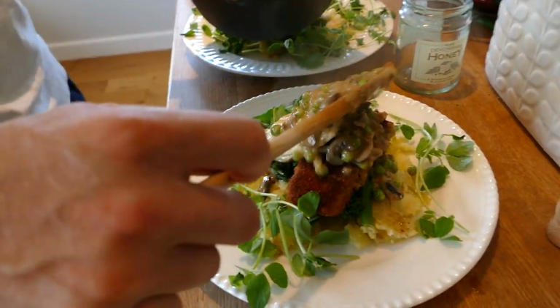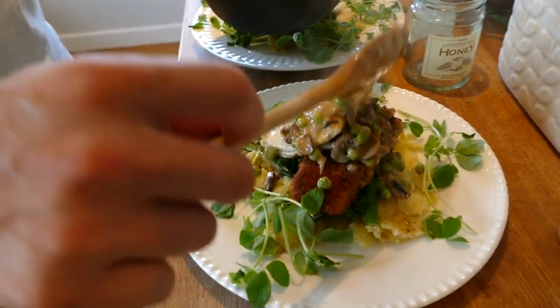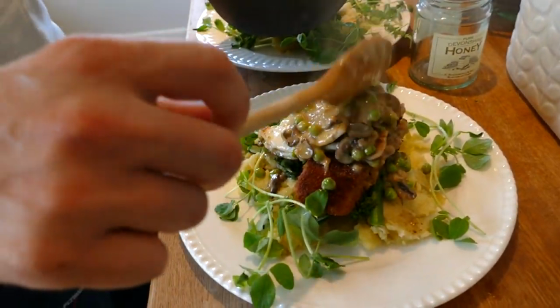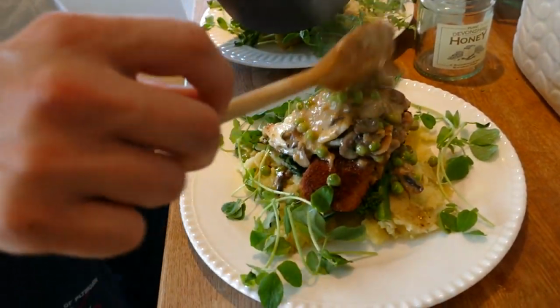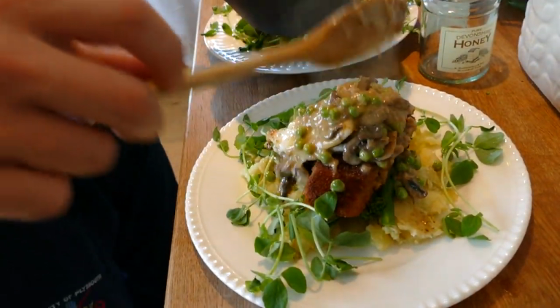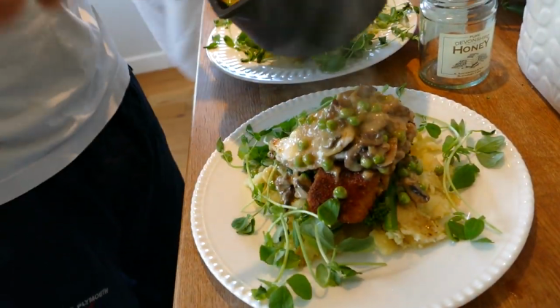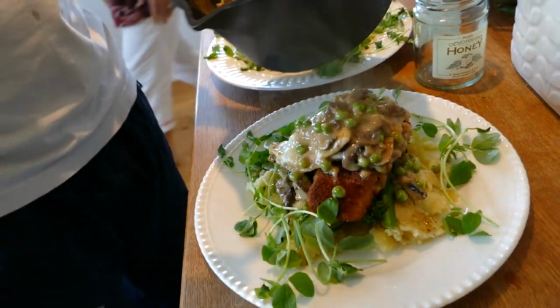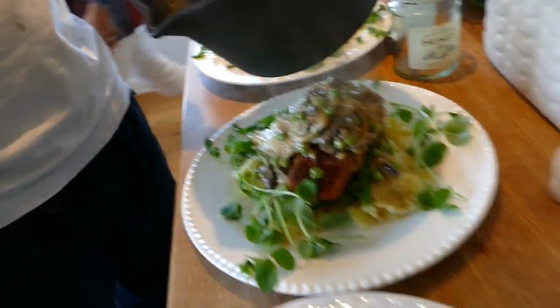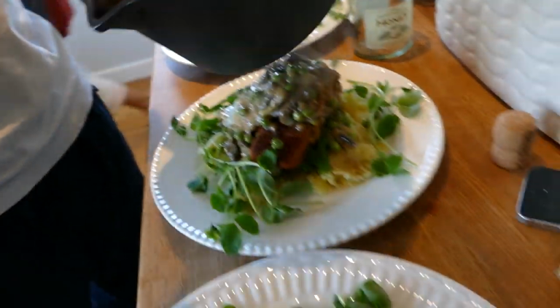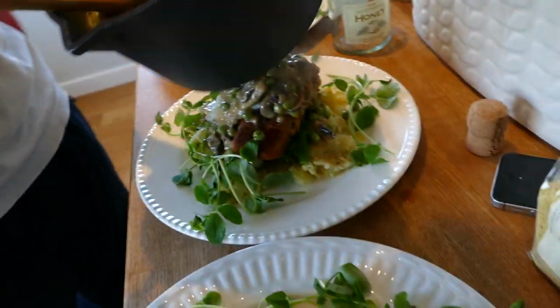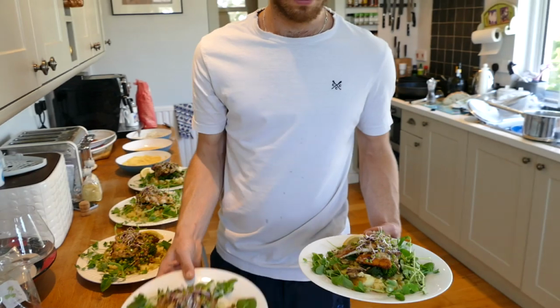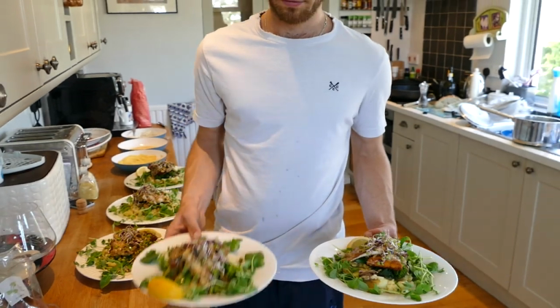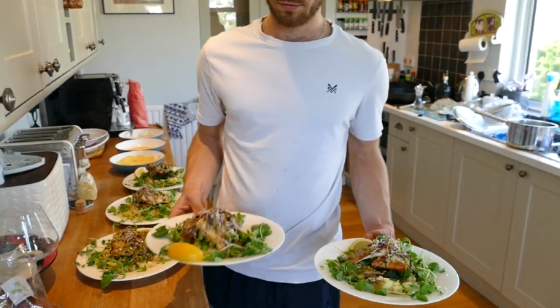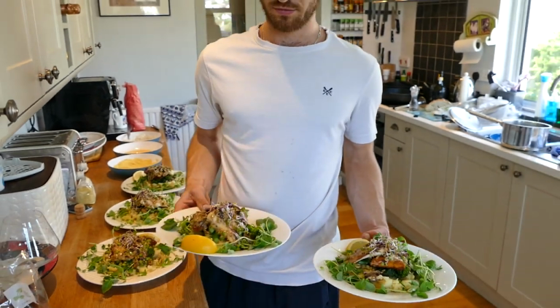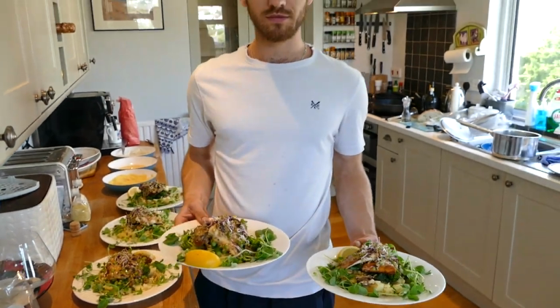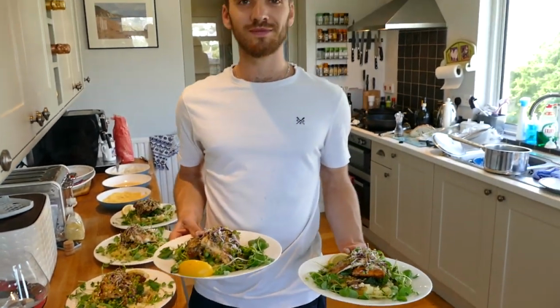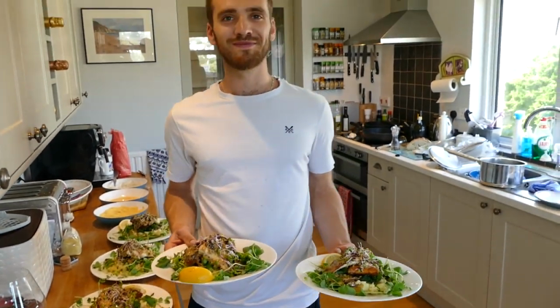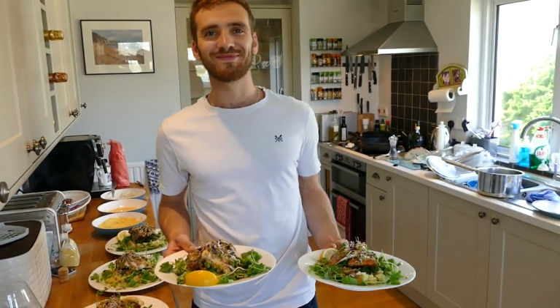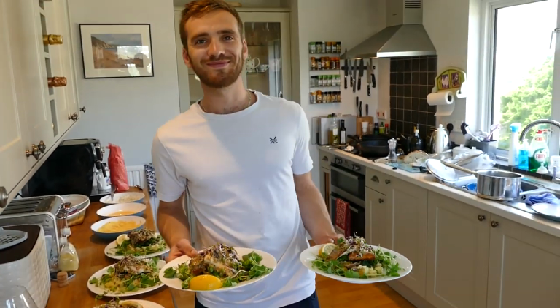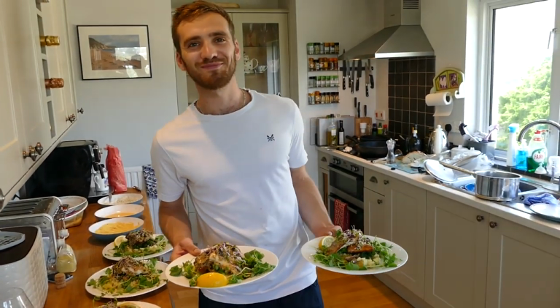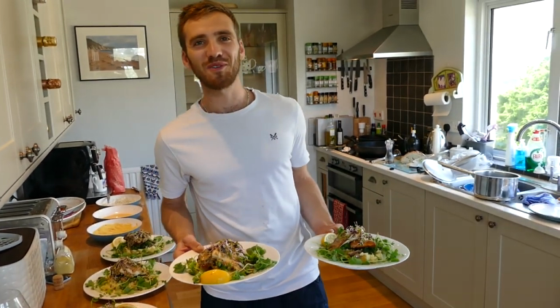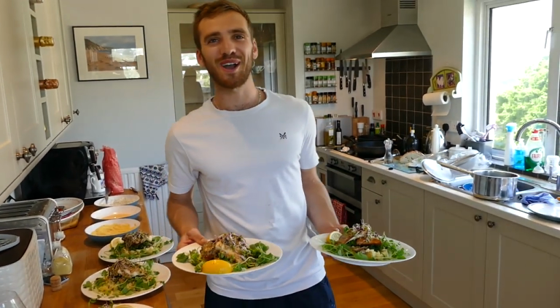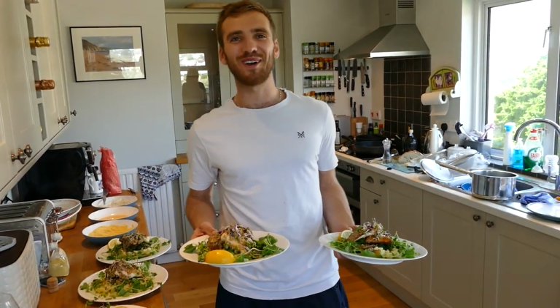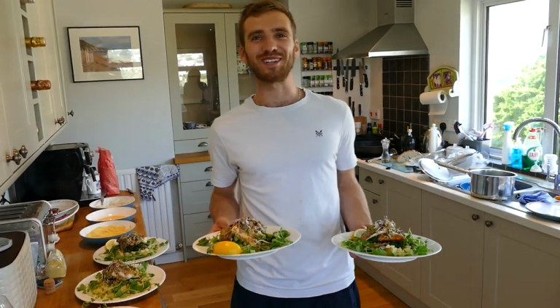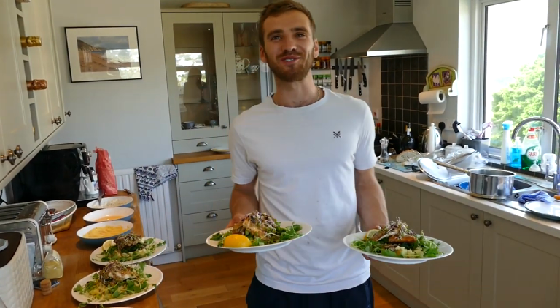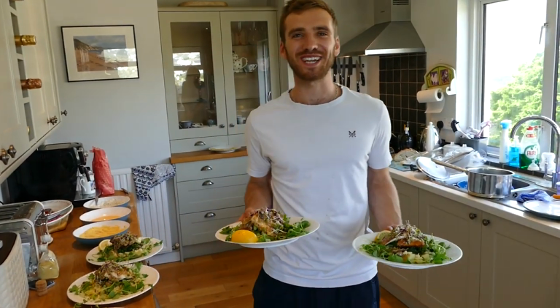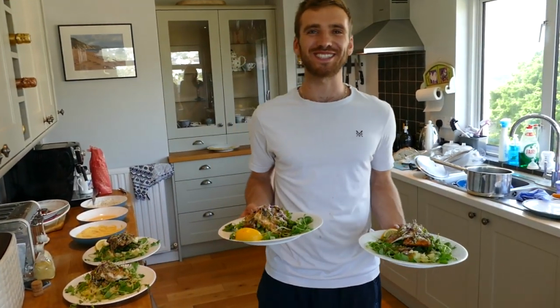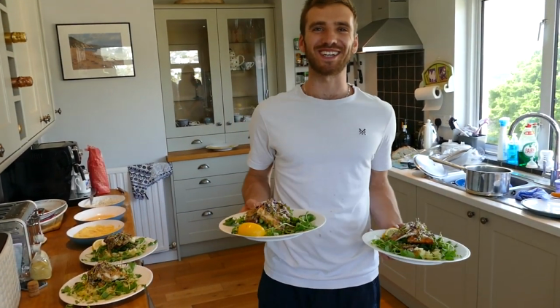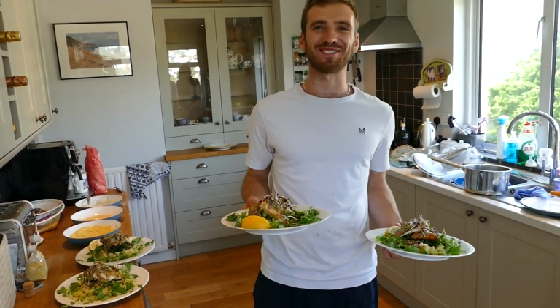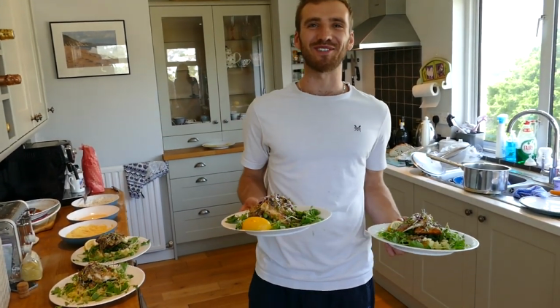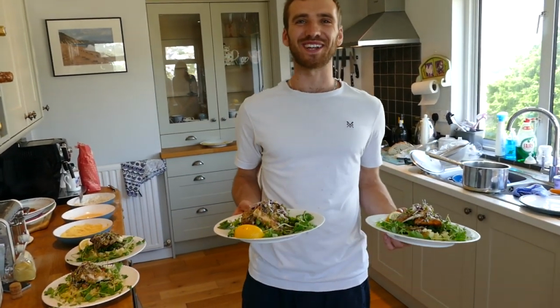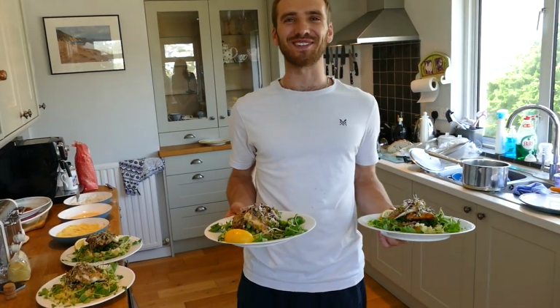So Chef Bart, are you proud of your concoction? Let's do a taste test and find out.